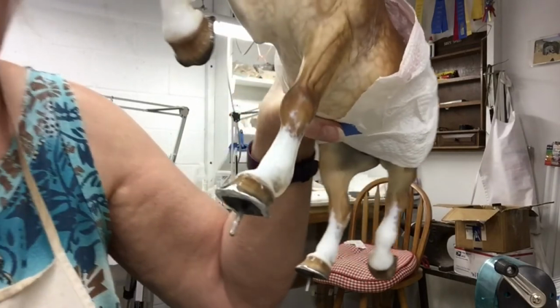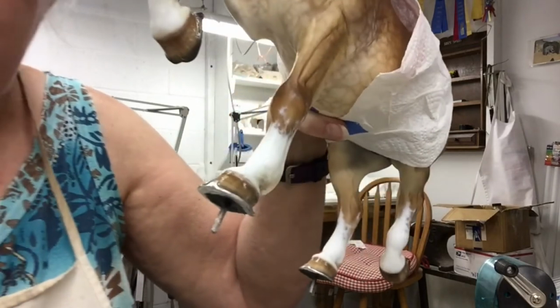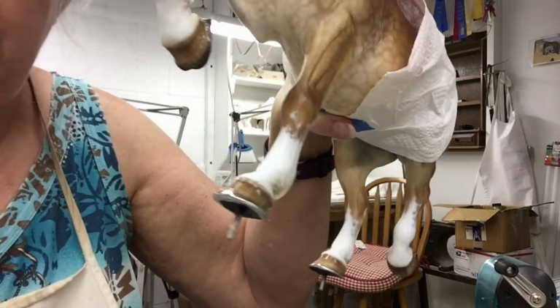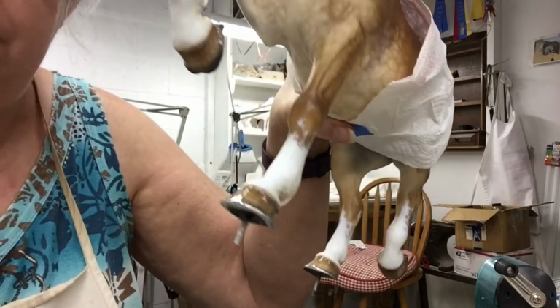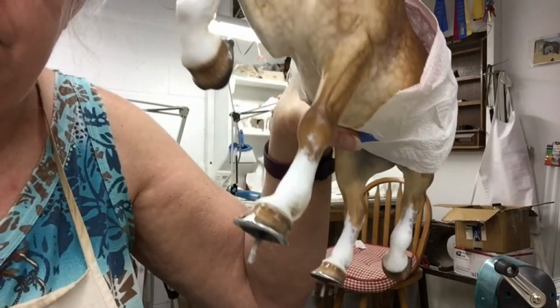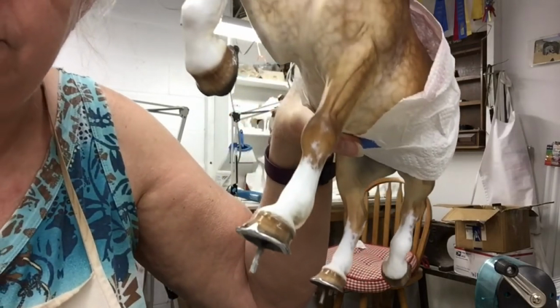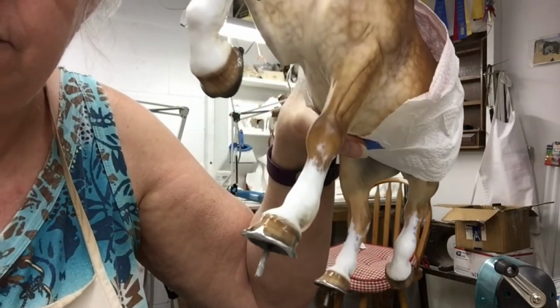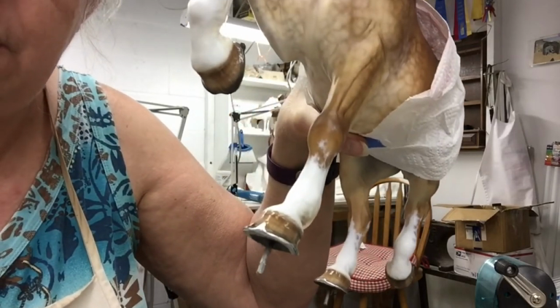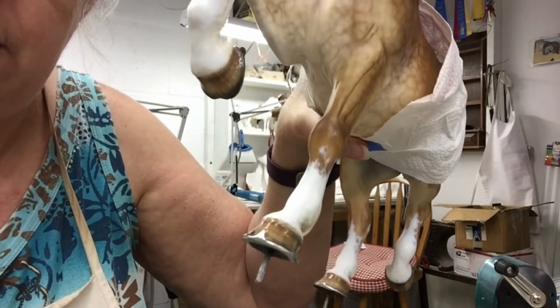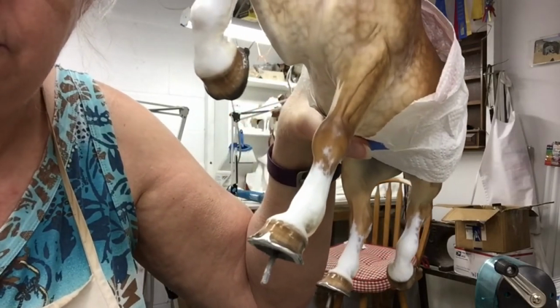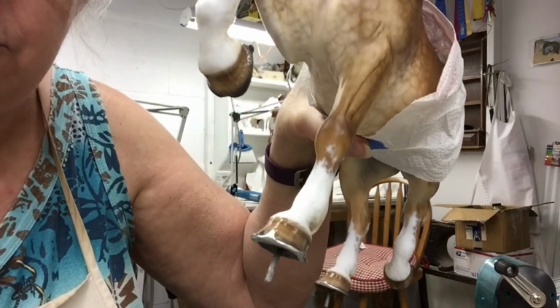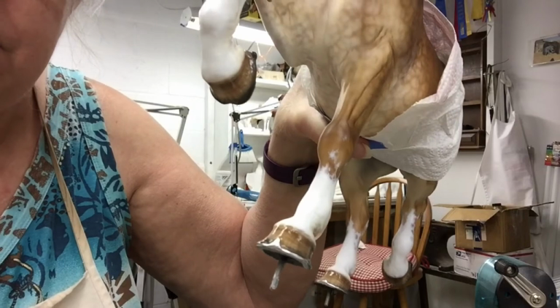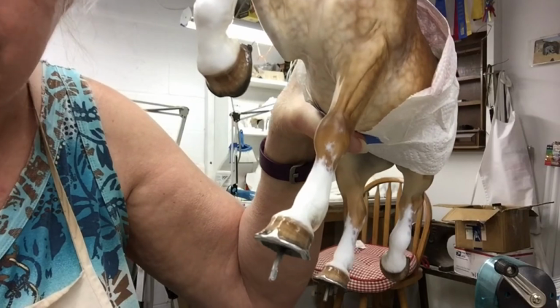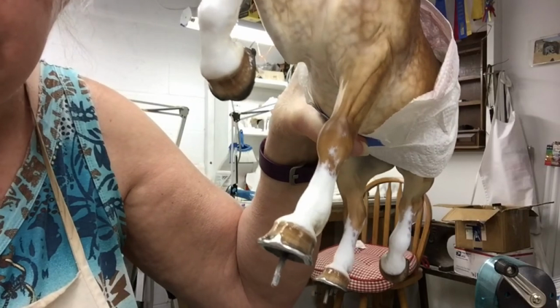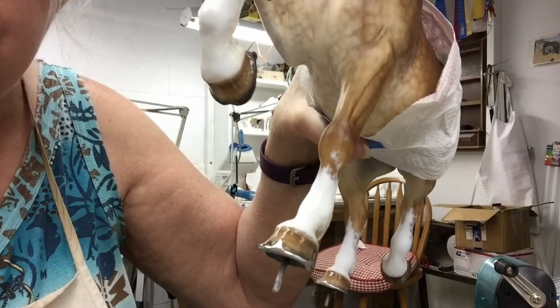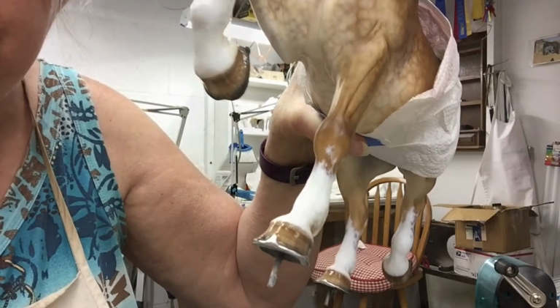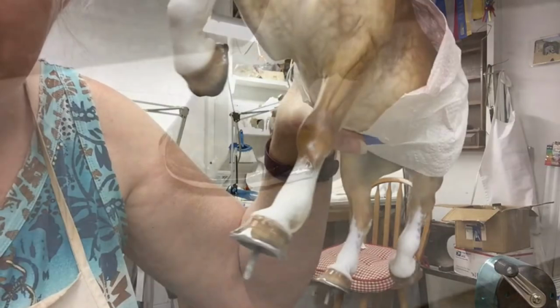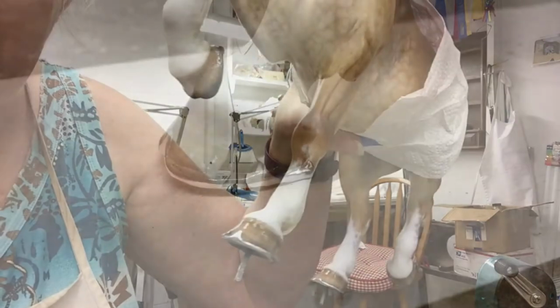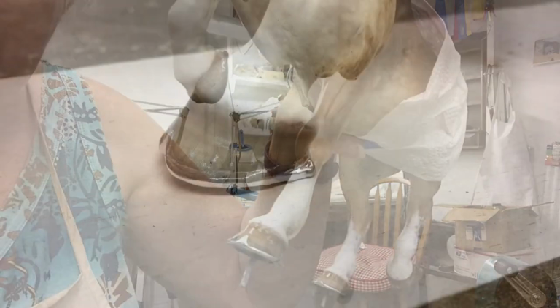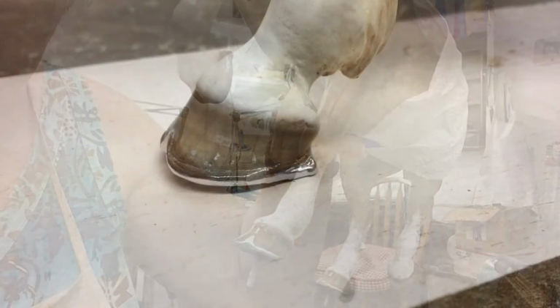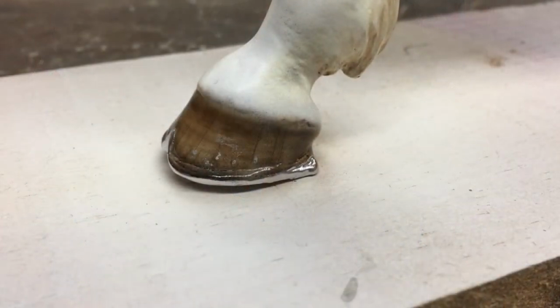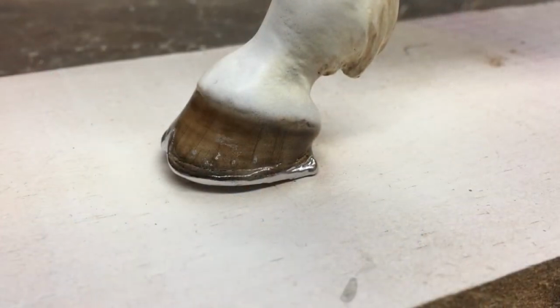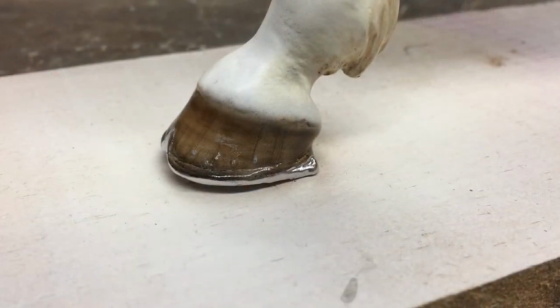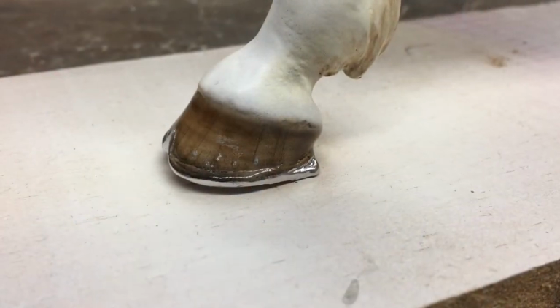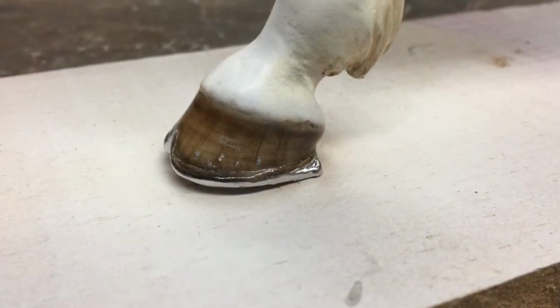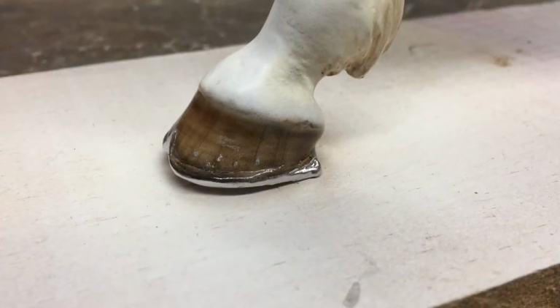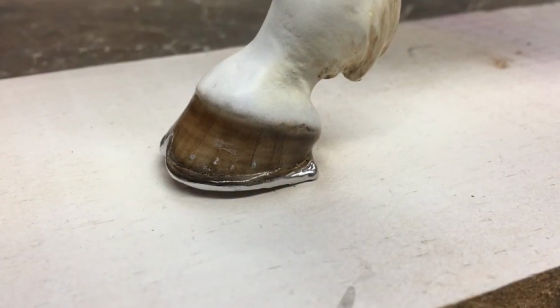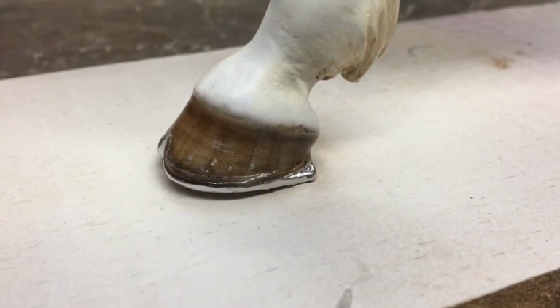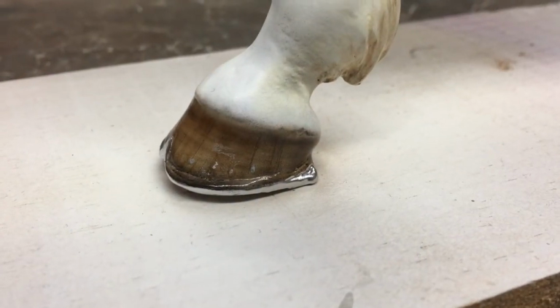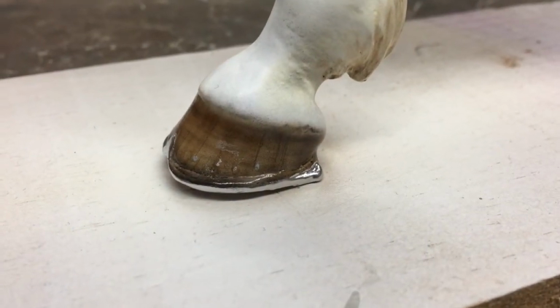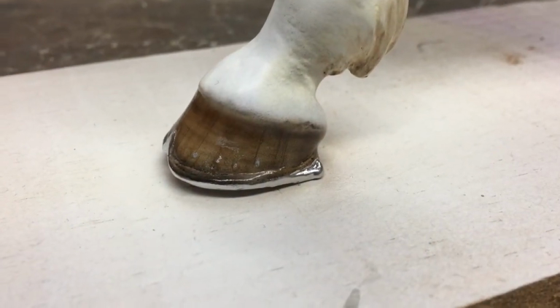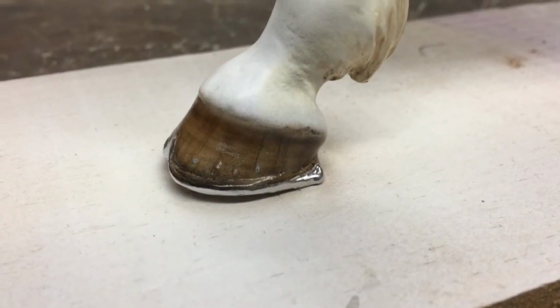I'm going to go ahead and finish this guy and I'll show you some pictures at the end.